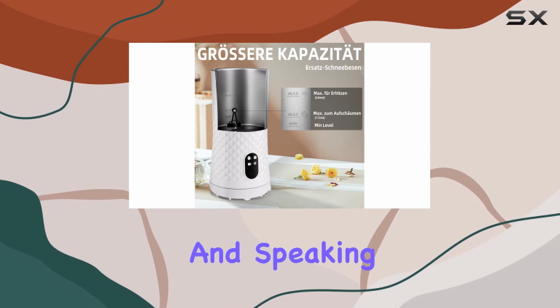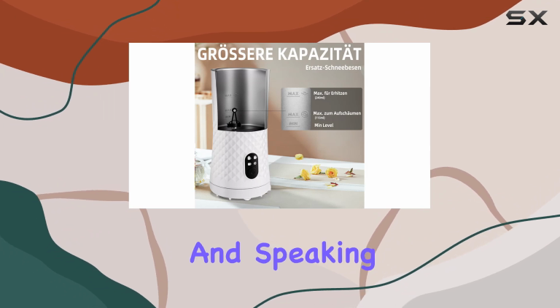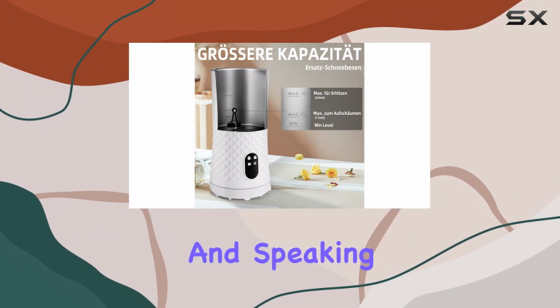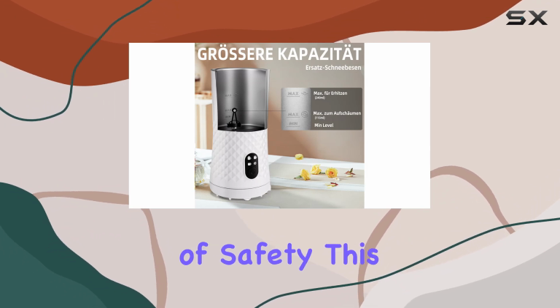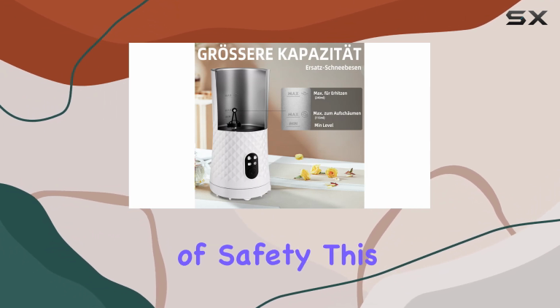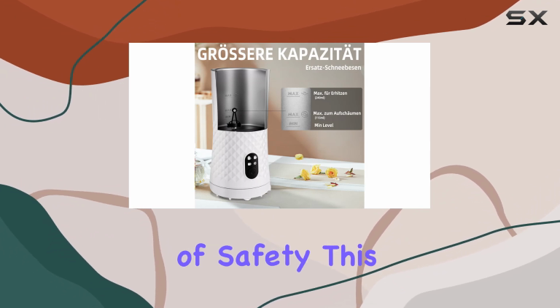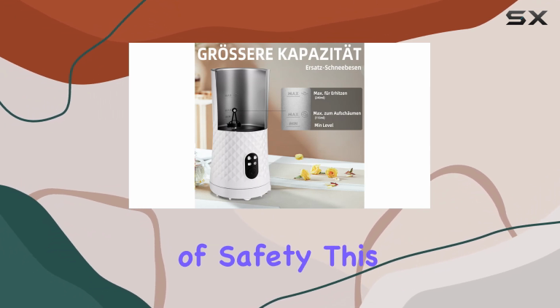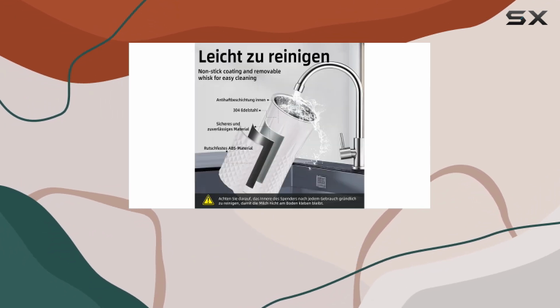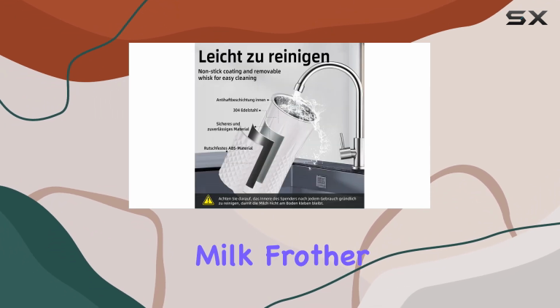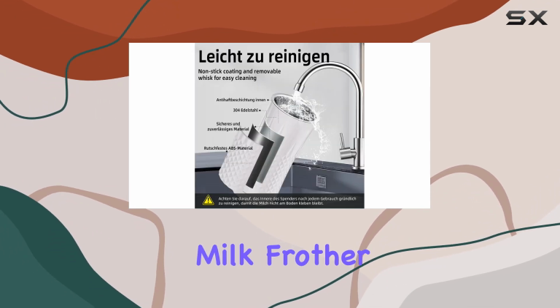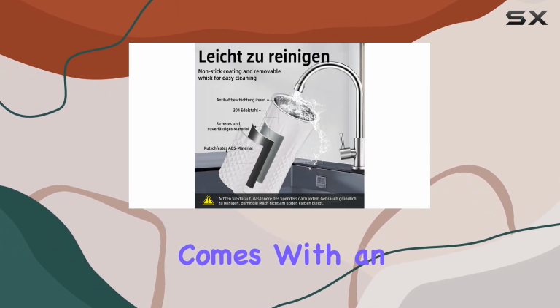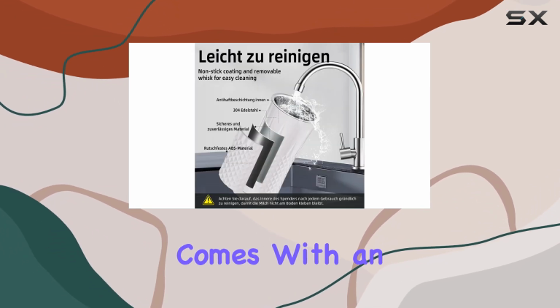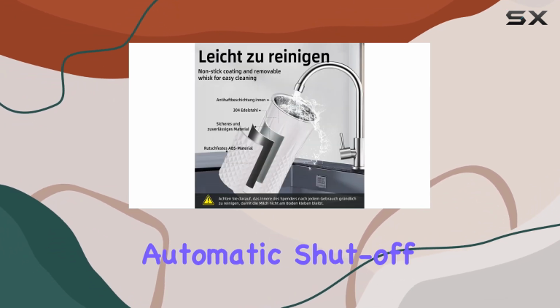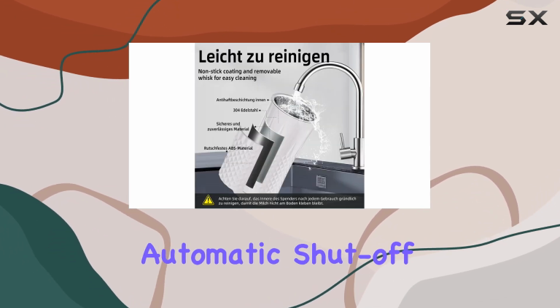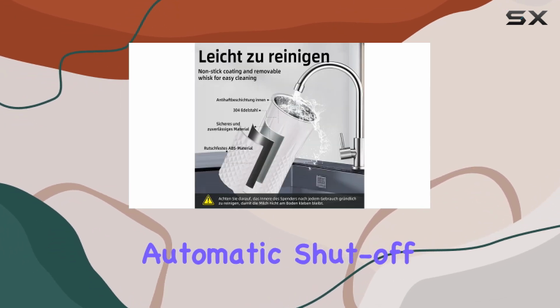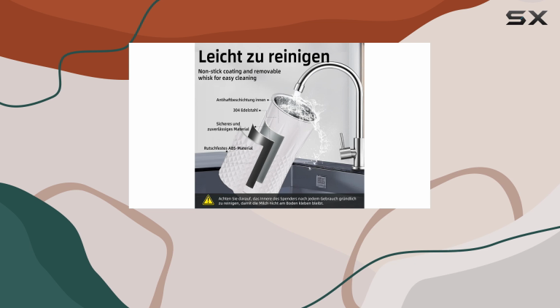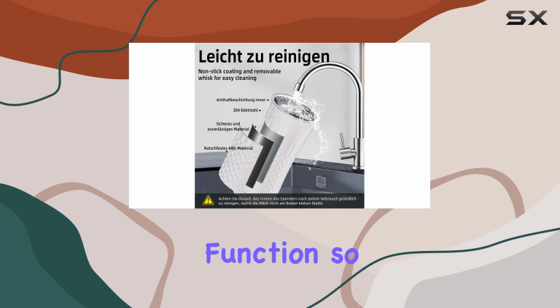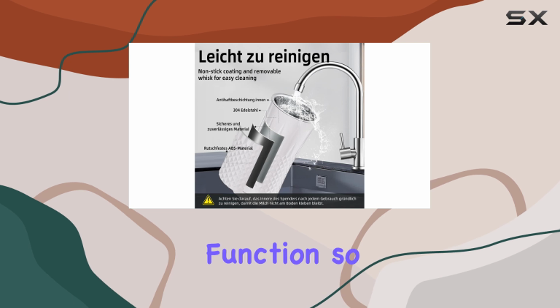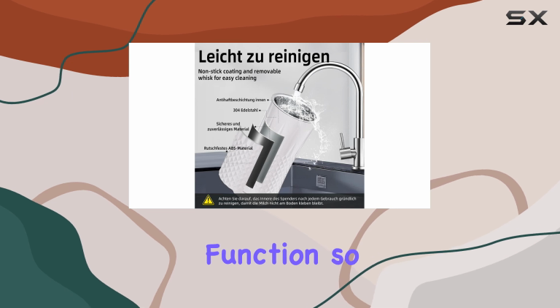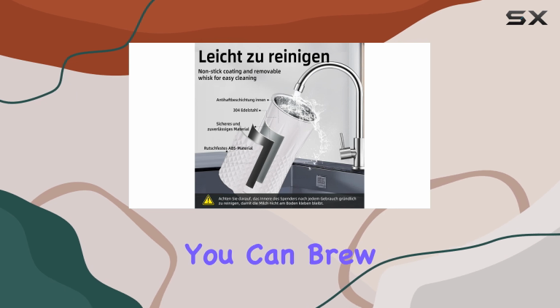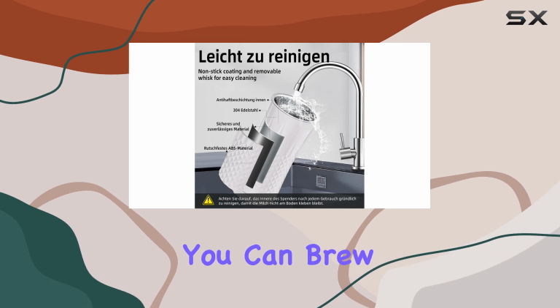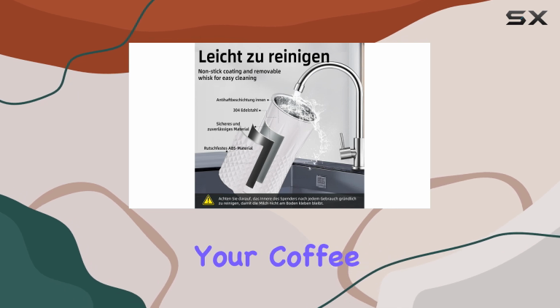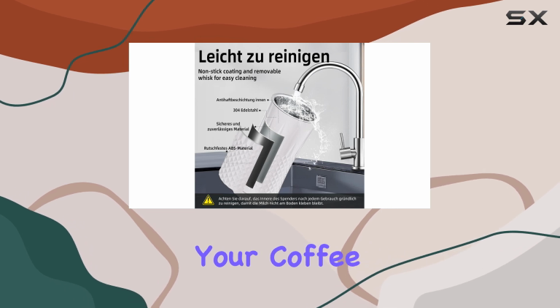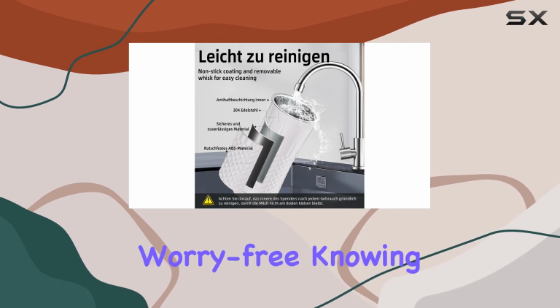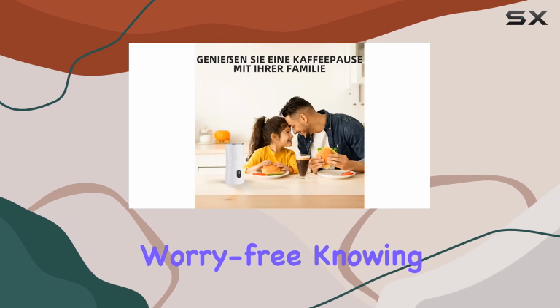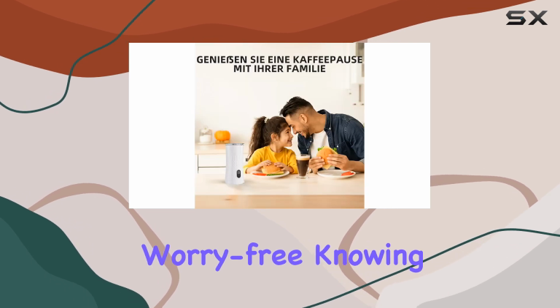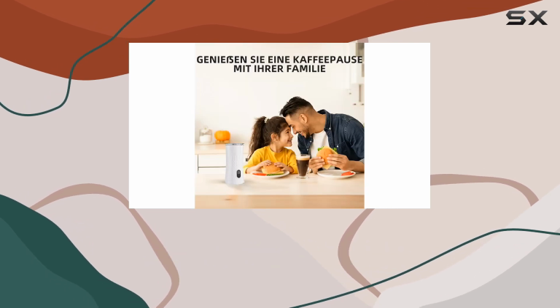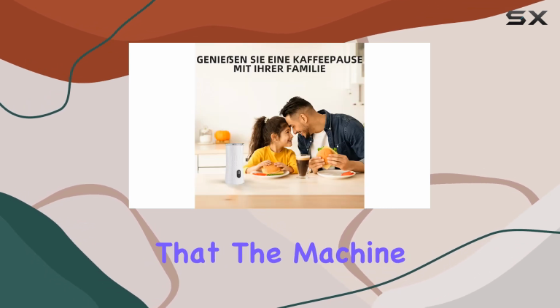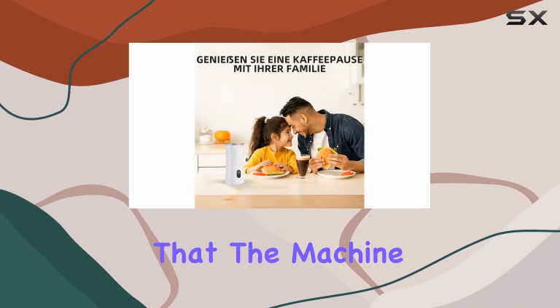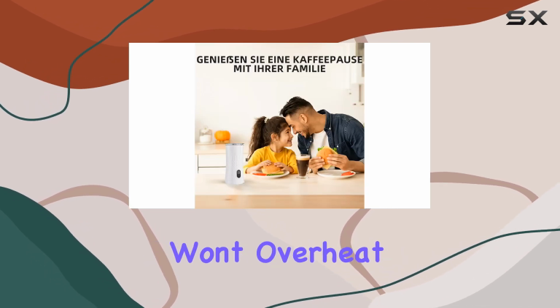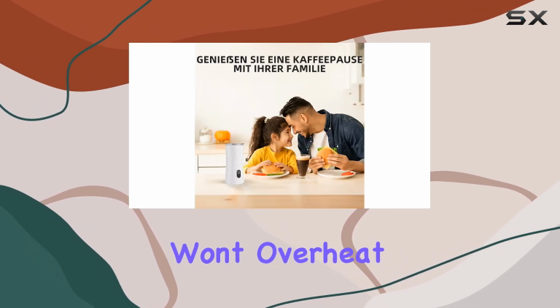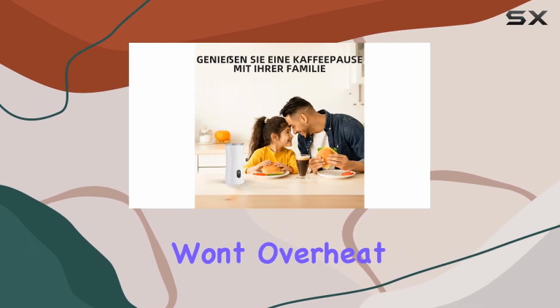And speaking of safety, this milk frother comes with an automatic shutoff function, so you can brew your coffee worry-free knowing that the machine won't overheat.